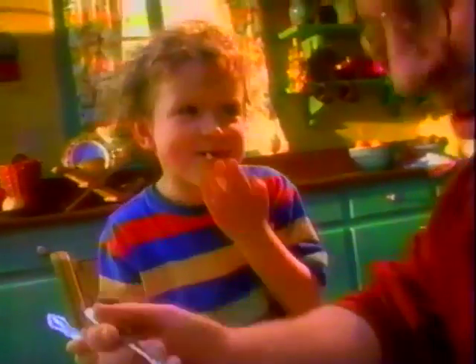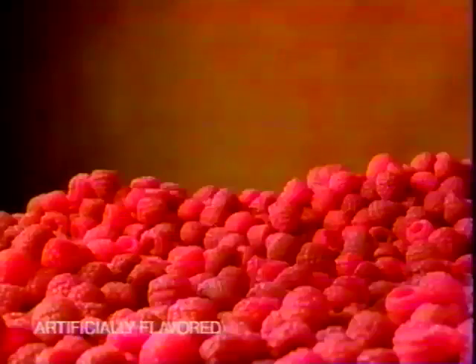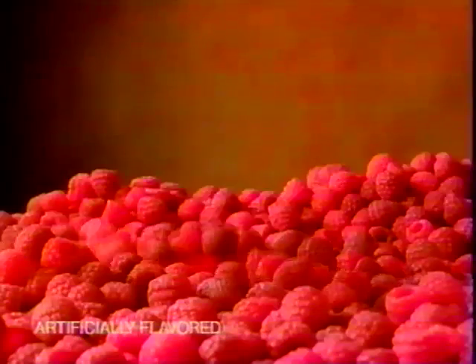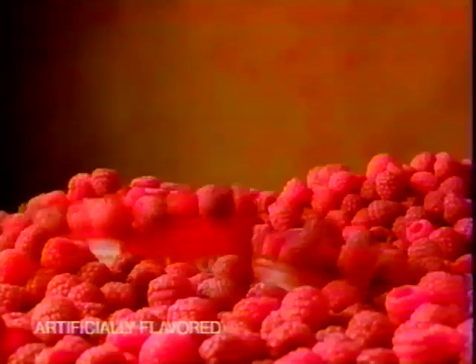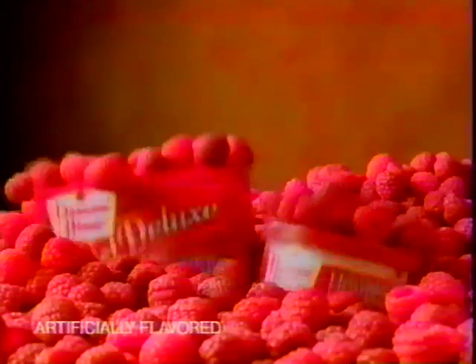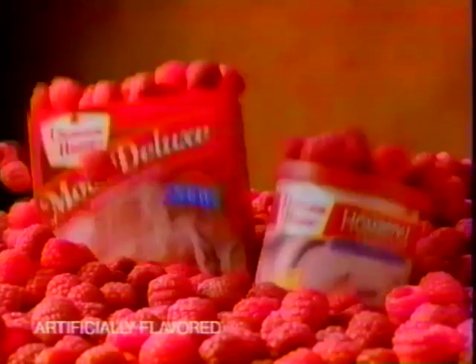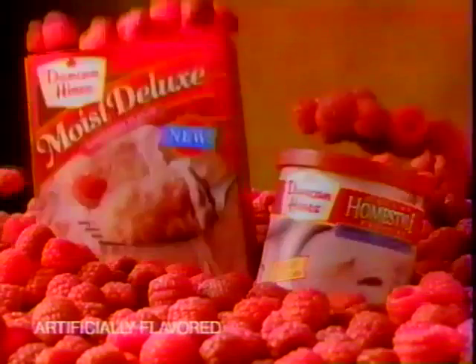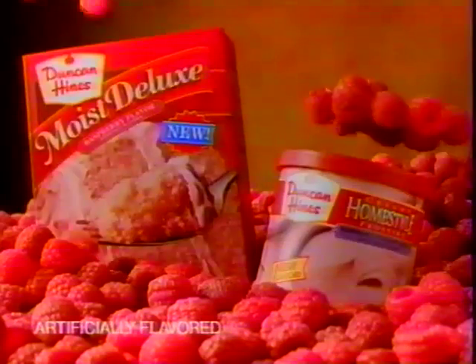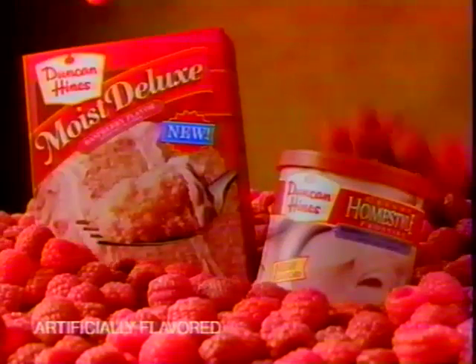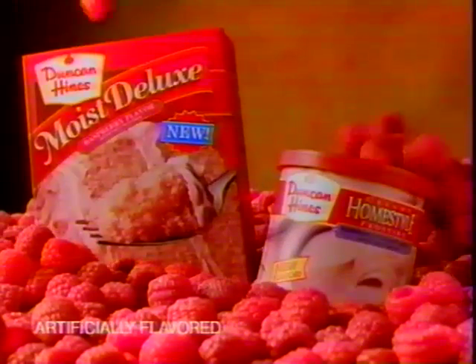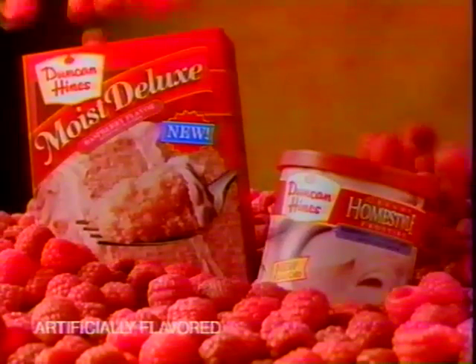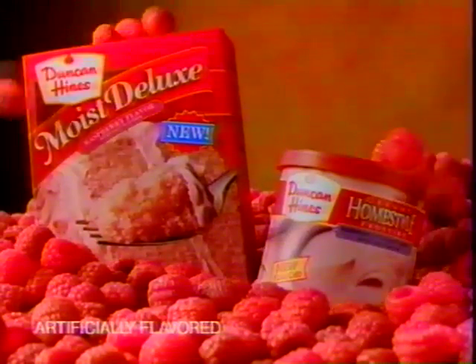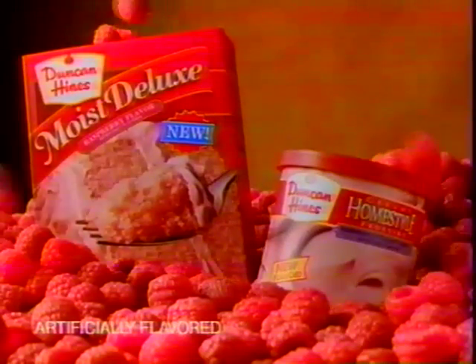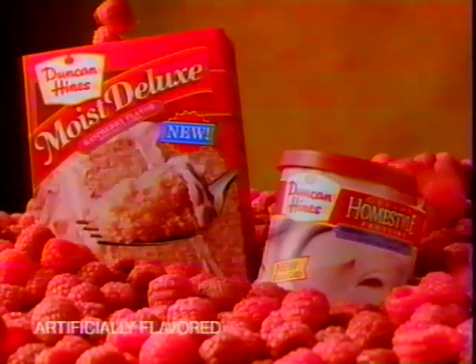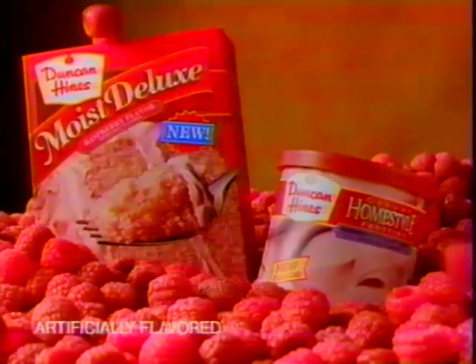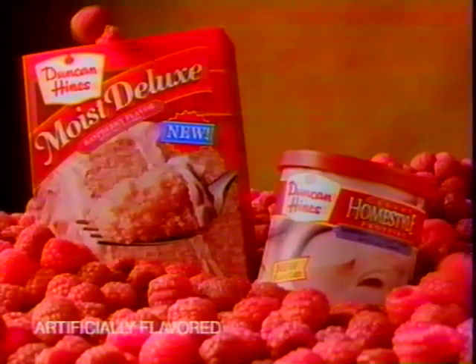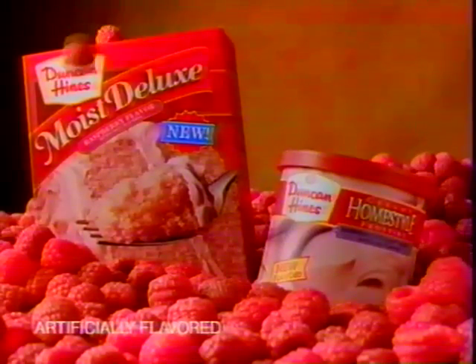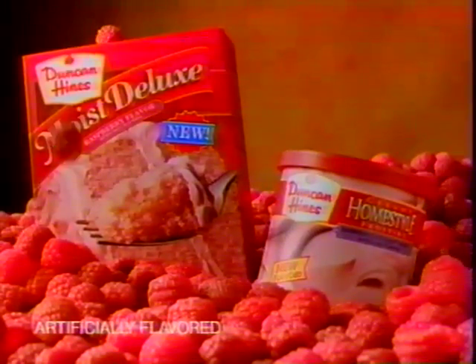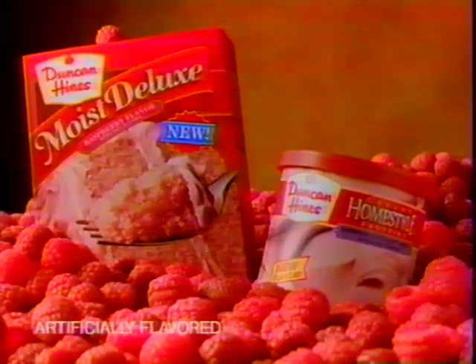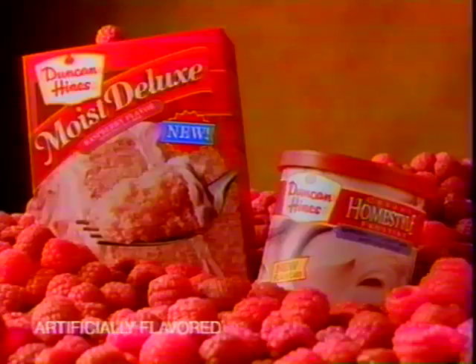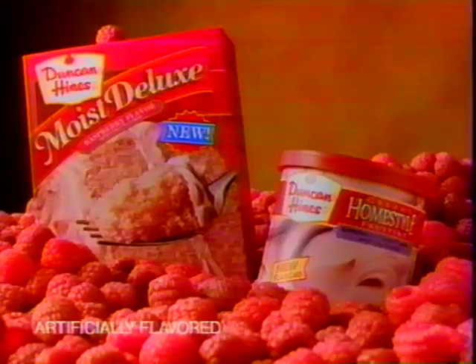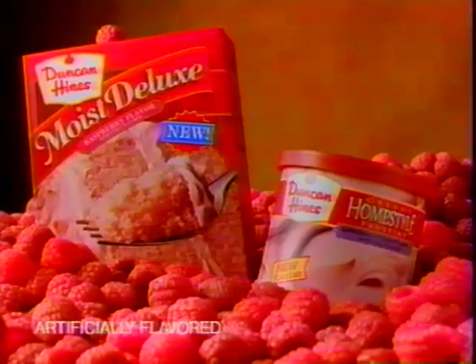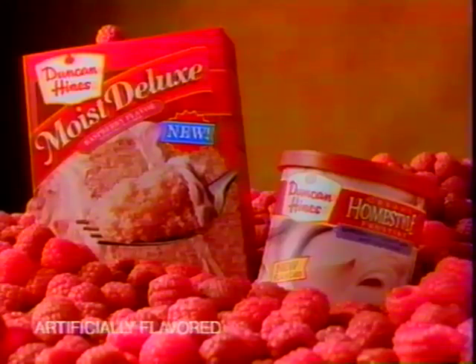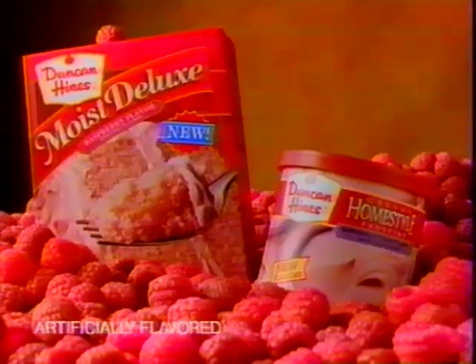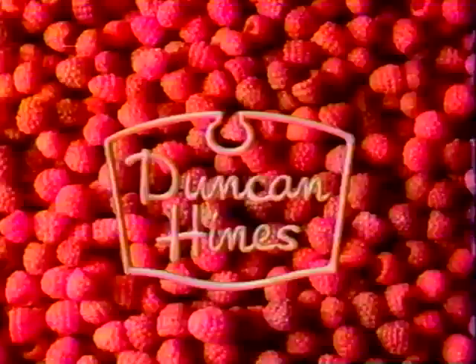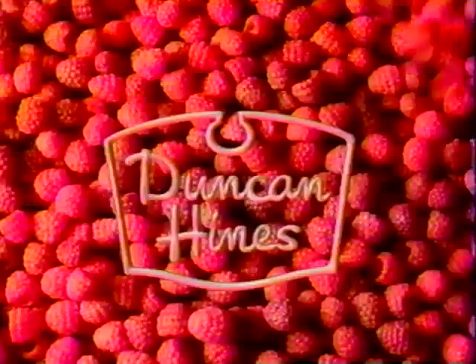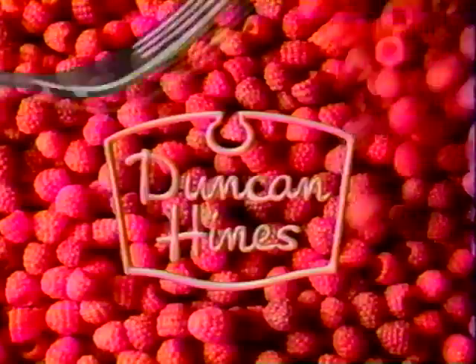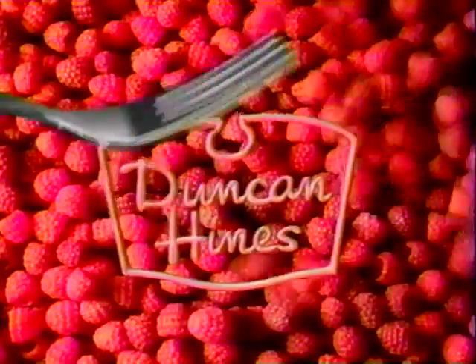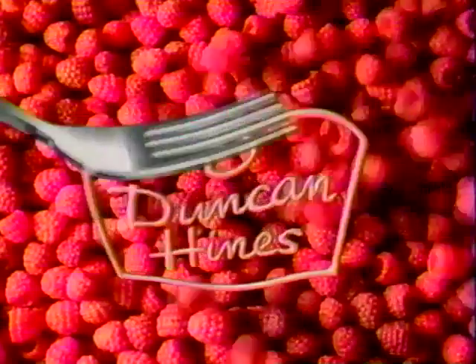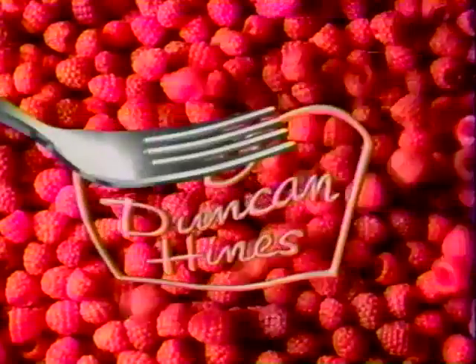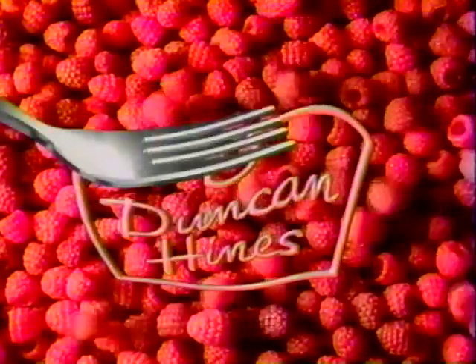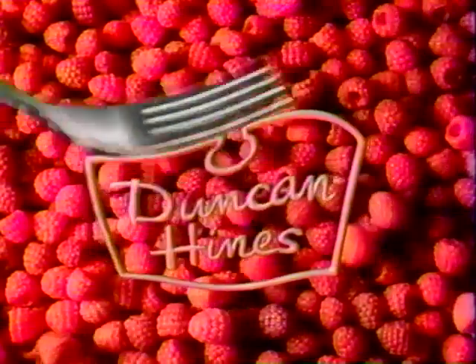And wait till you taste the new raspberry cake and frosting — one of the many new flavors from Duncan Hines.